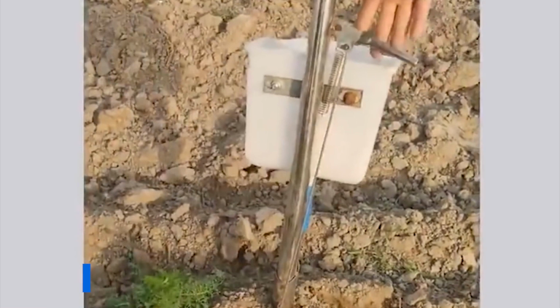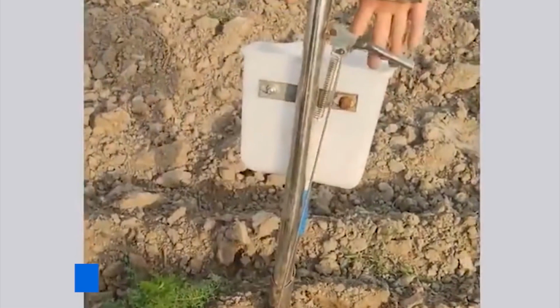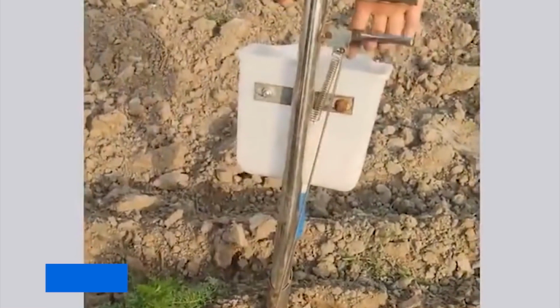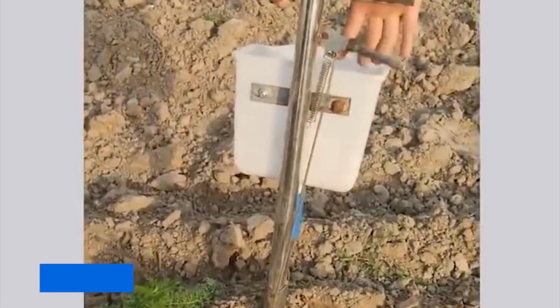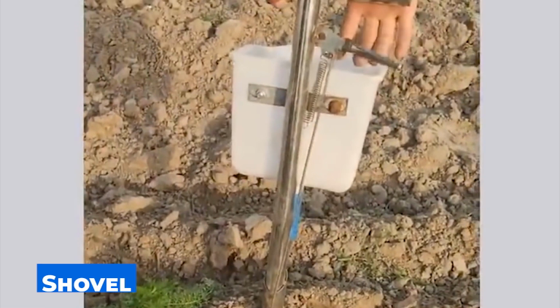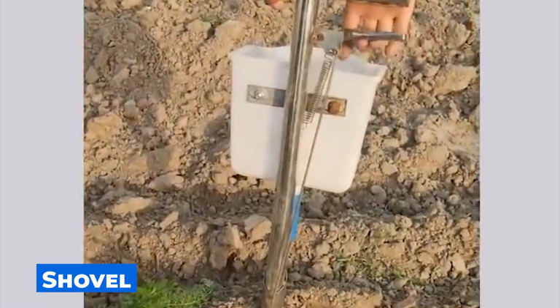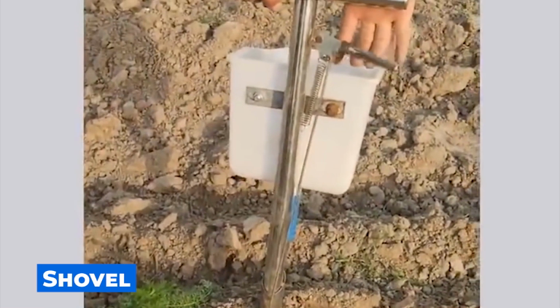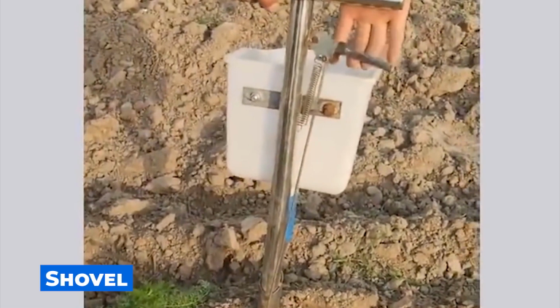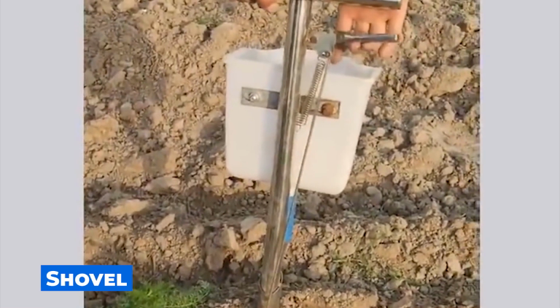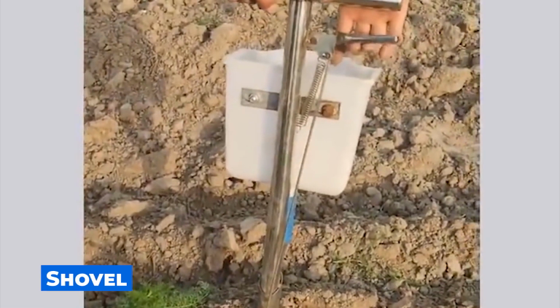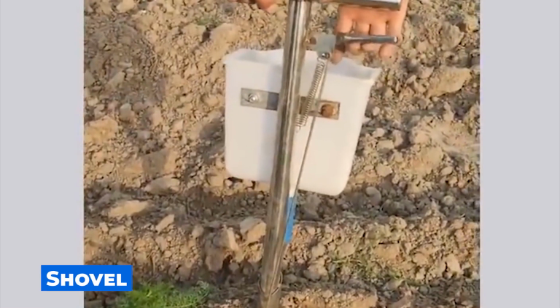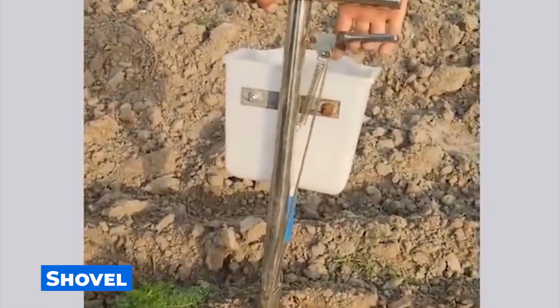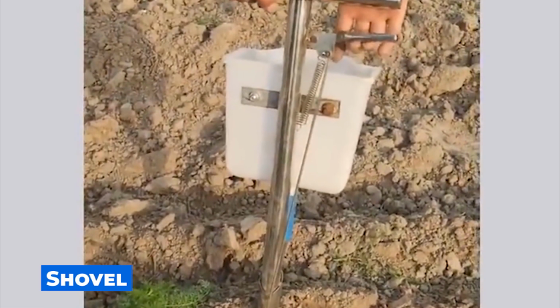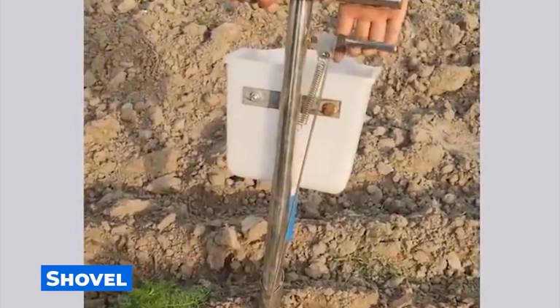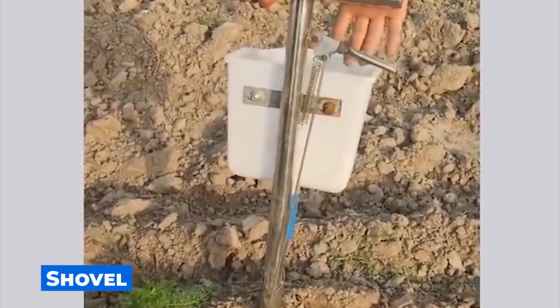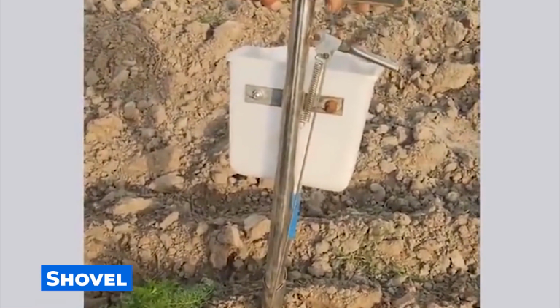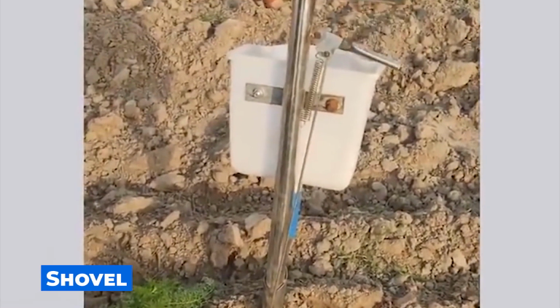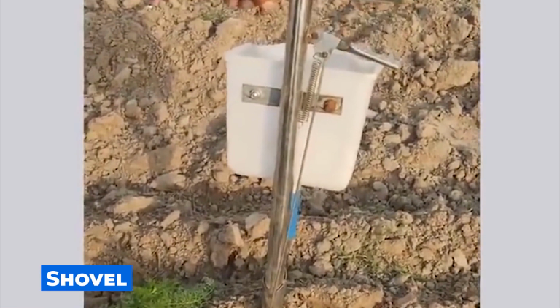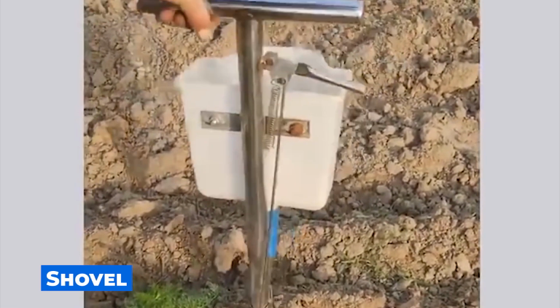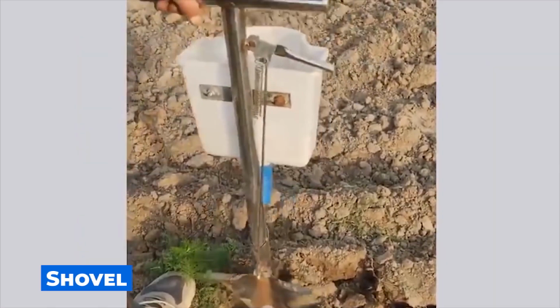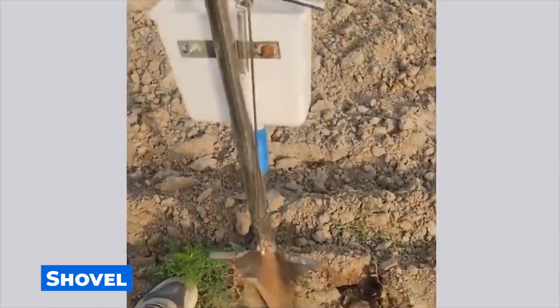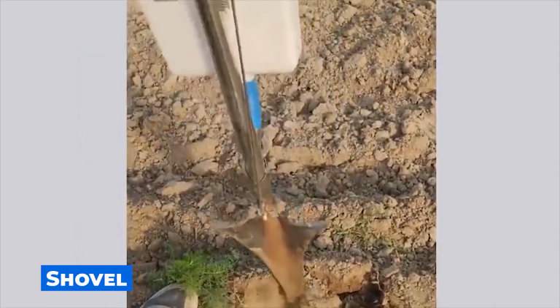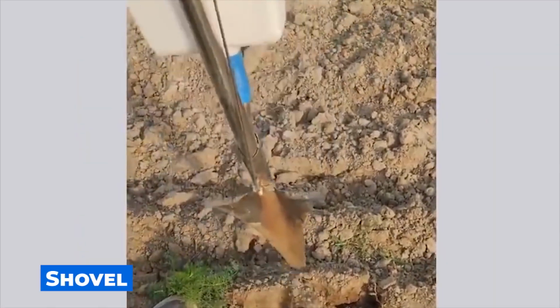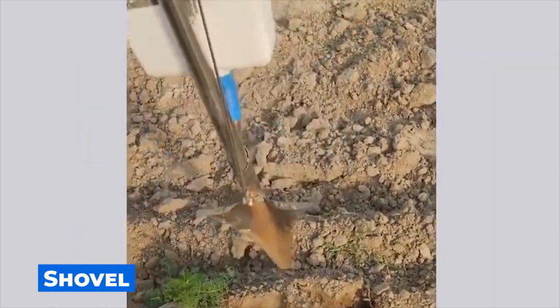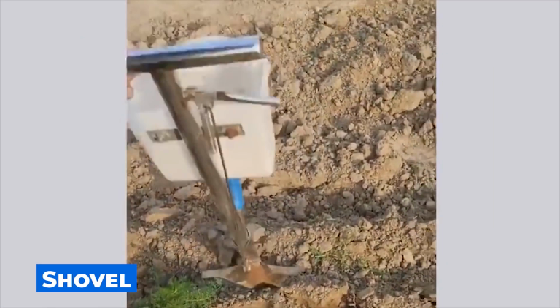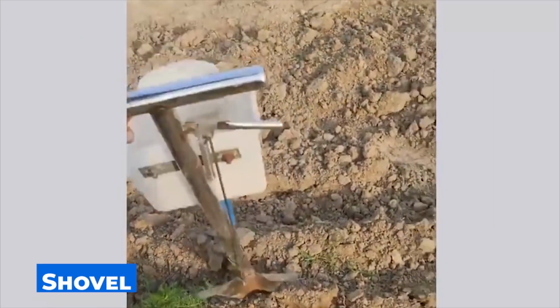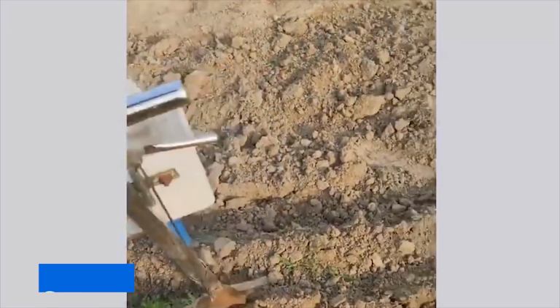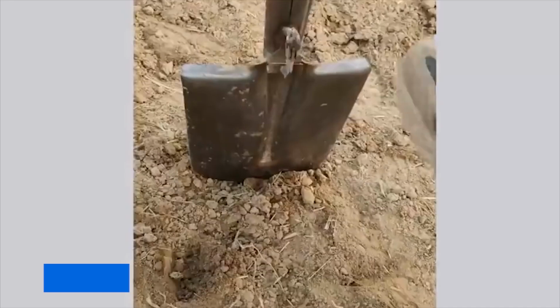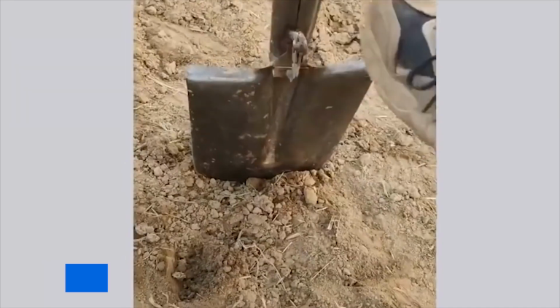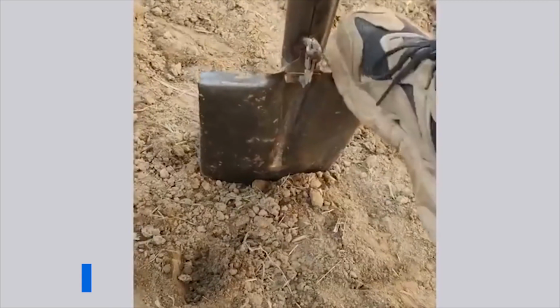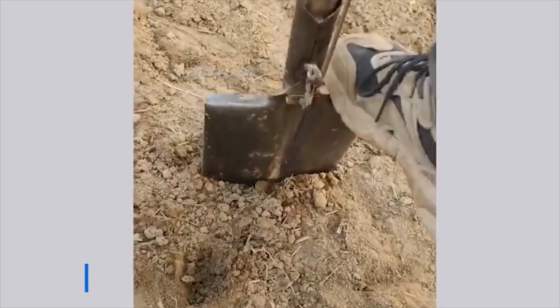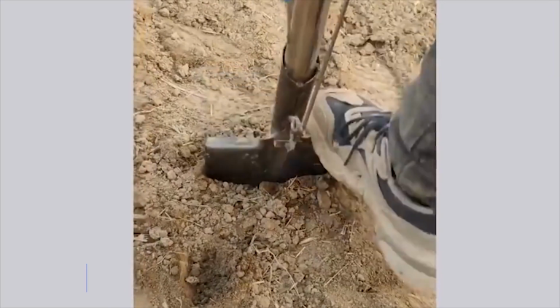And this shovel is really useful in the household. You can dig and sew with it at the same time.